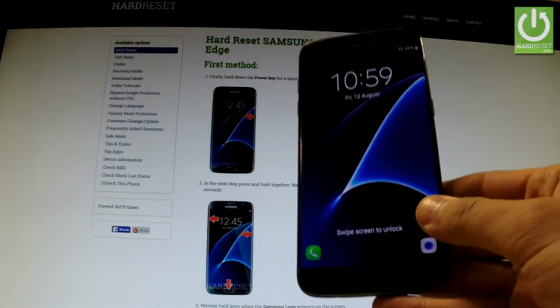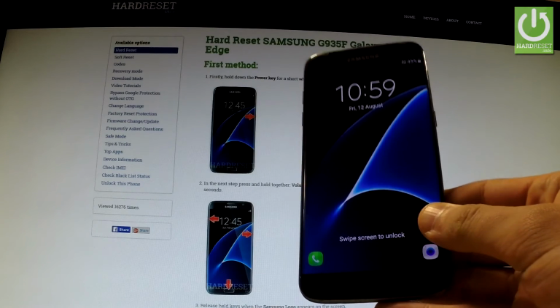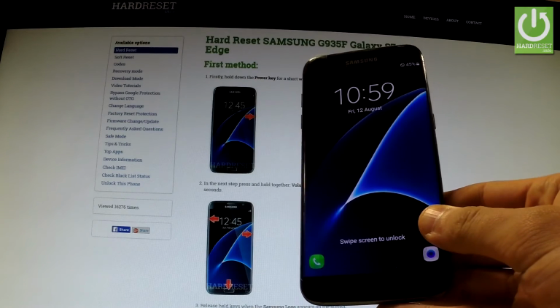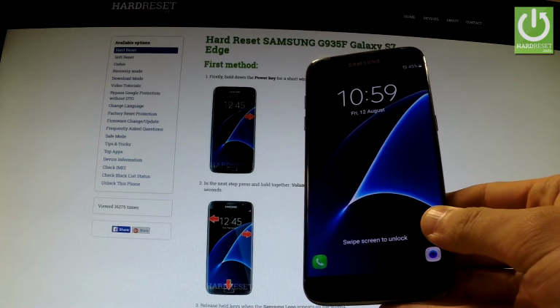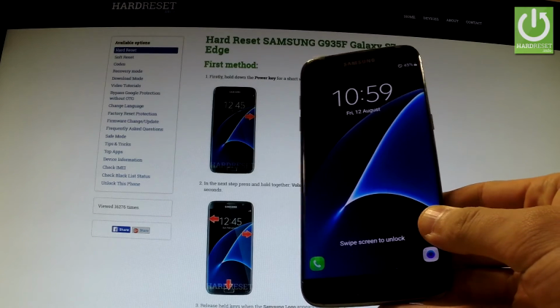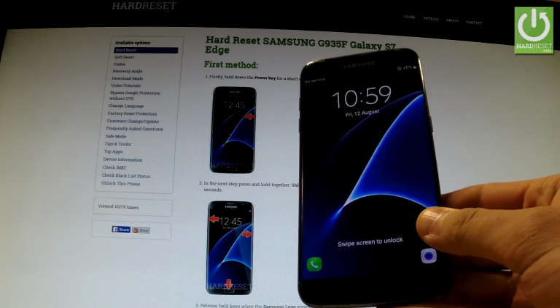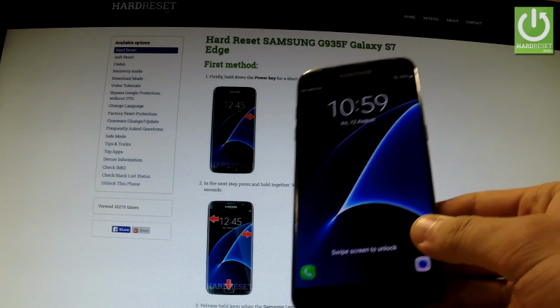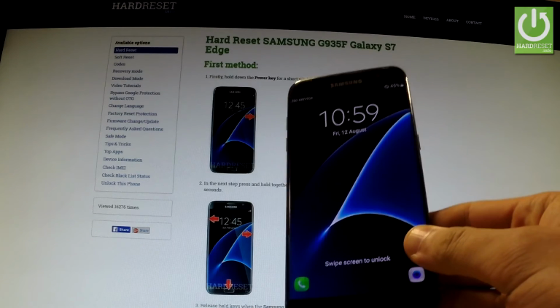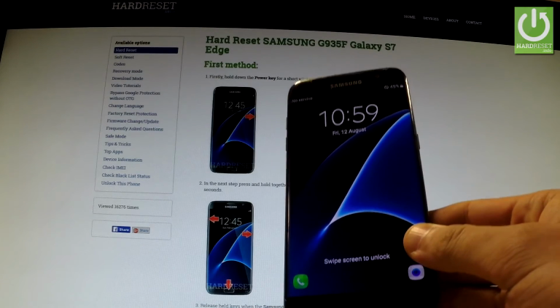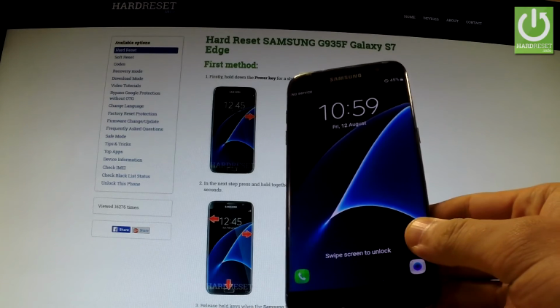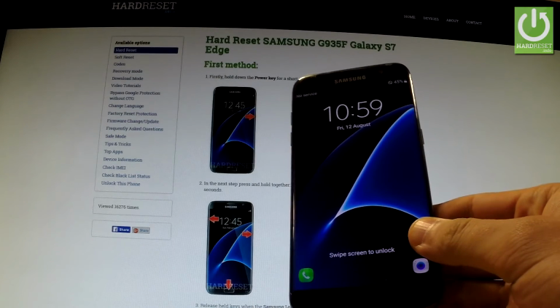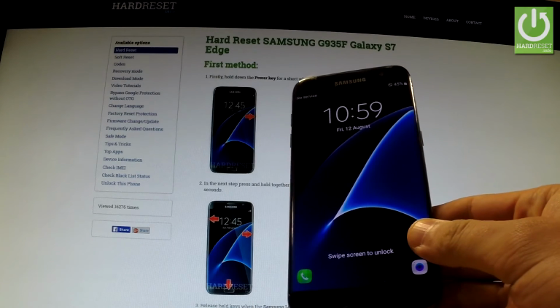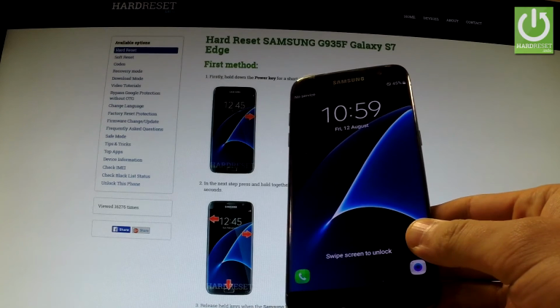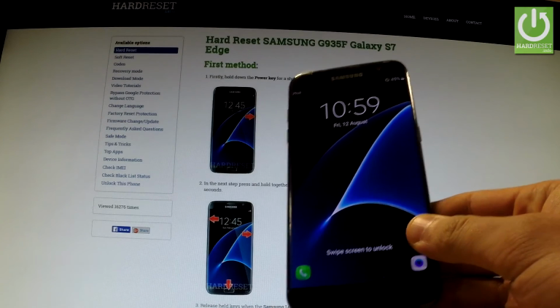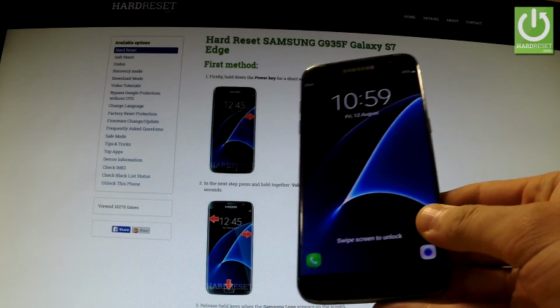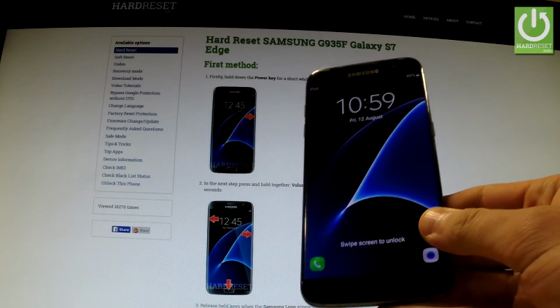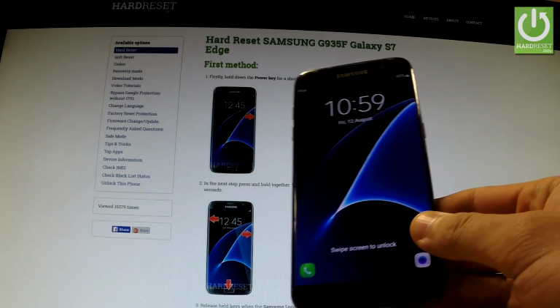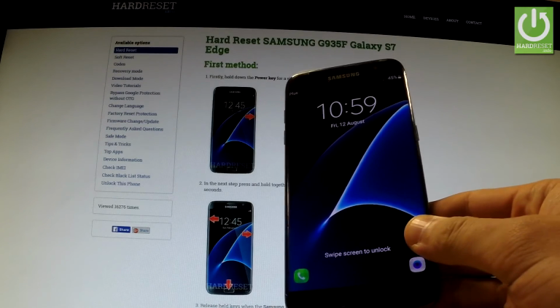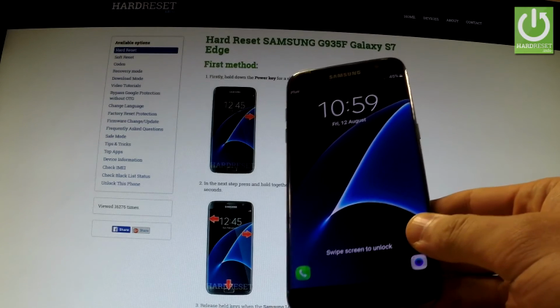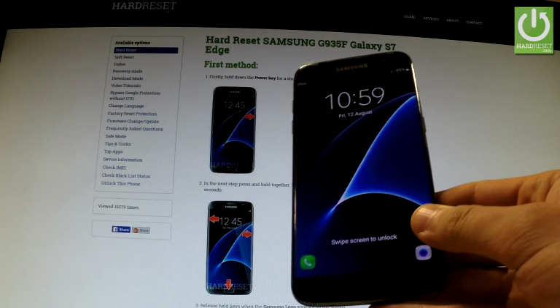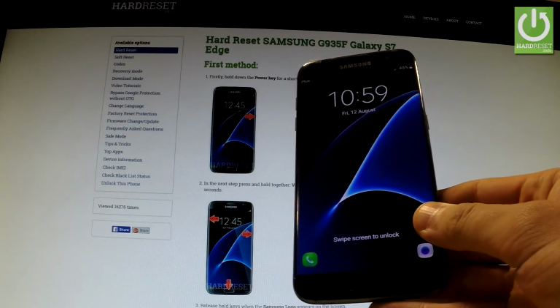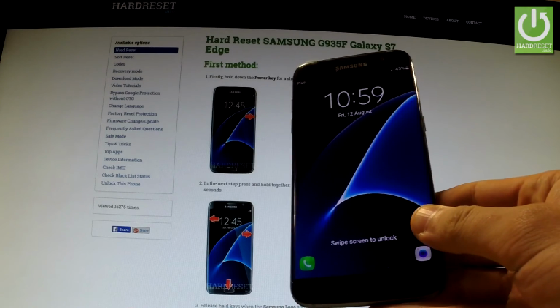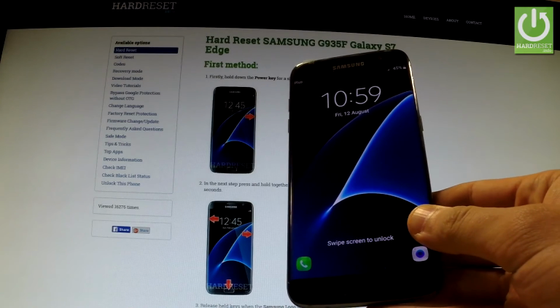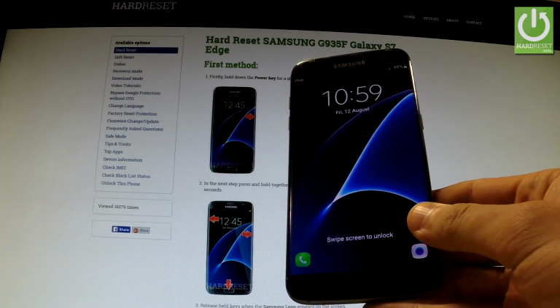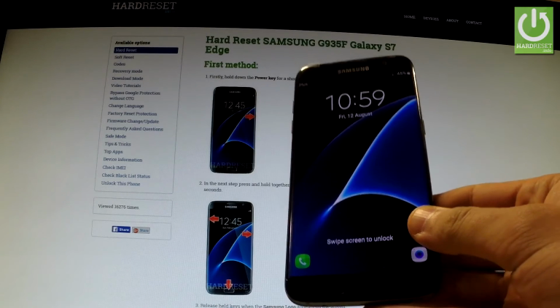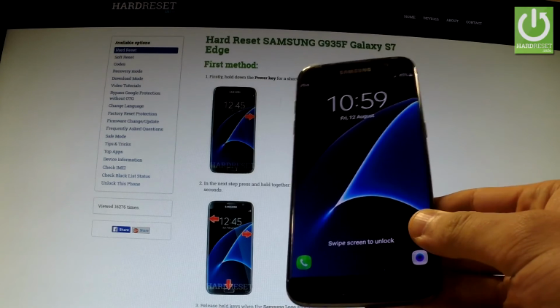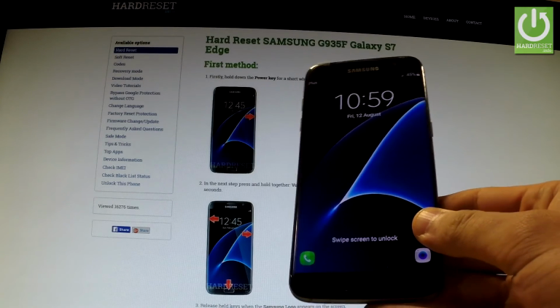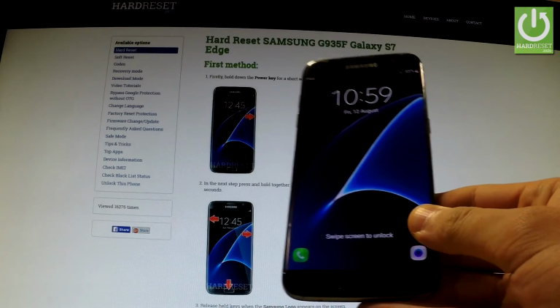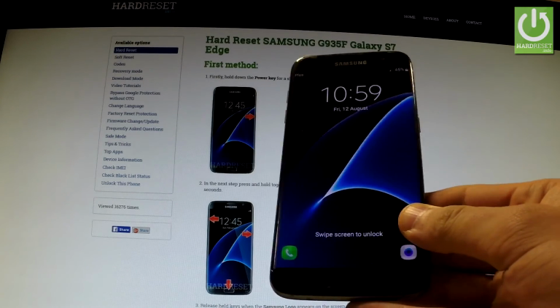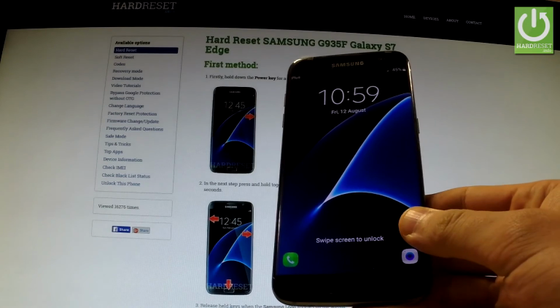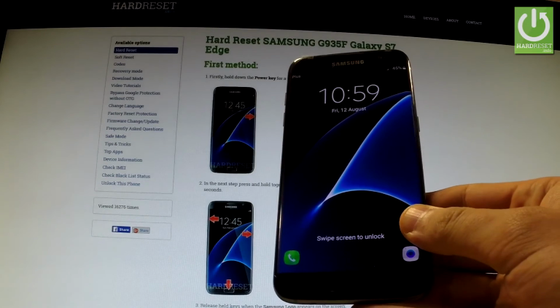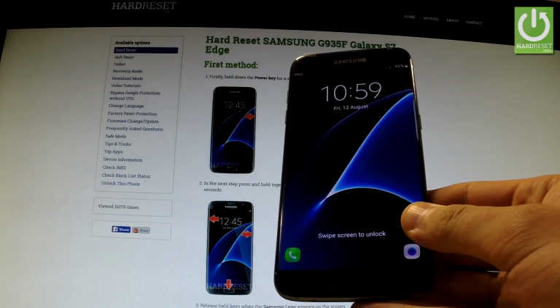Excellent, your device is ready to use. You just reset all settings in your phone.